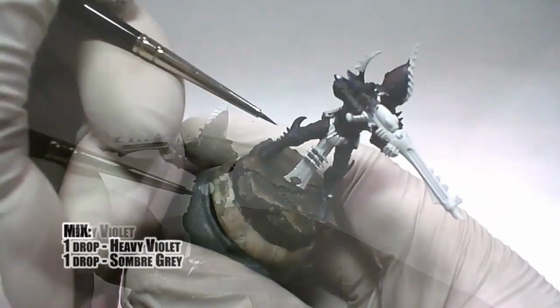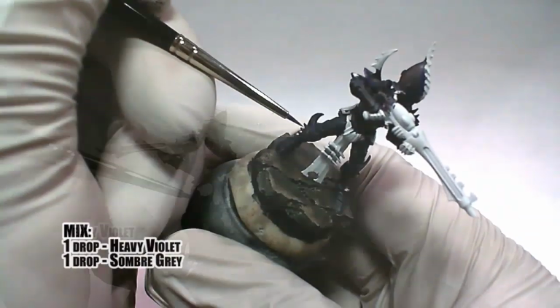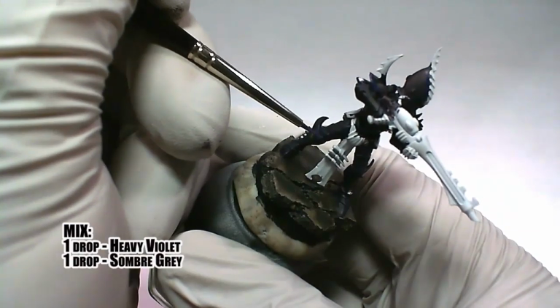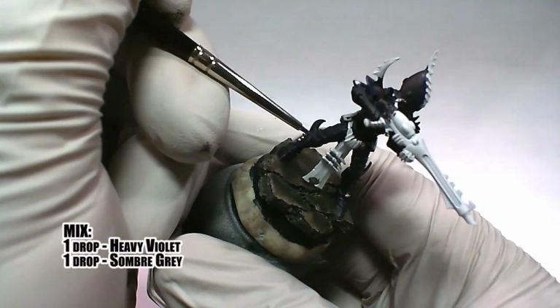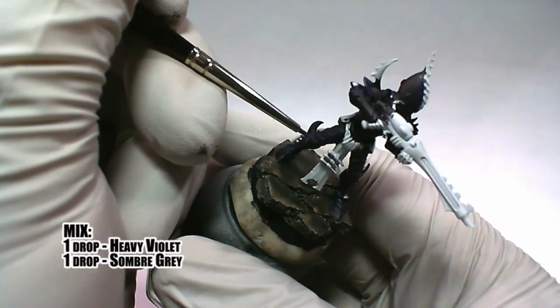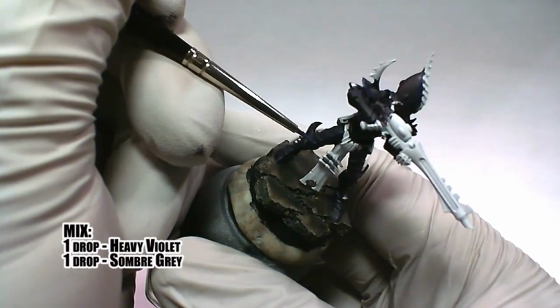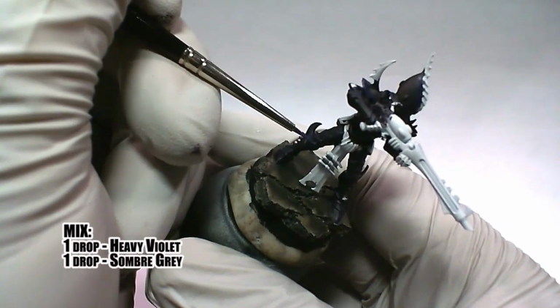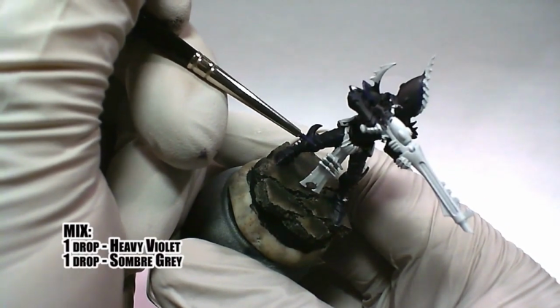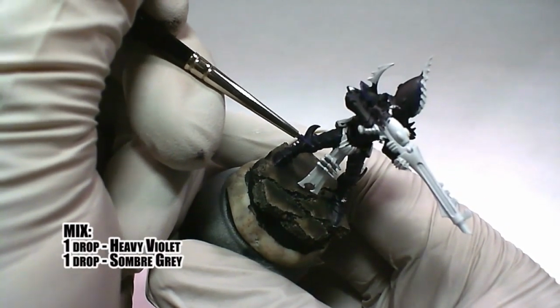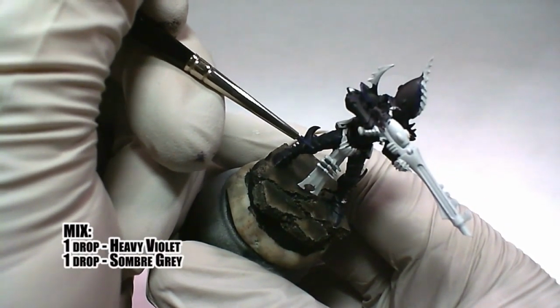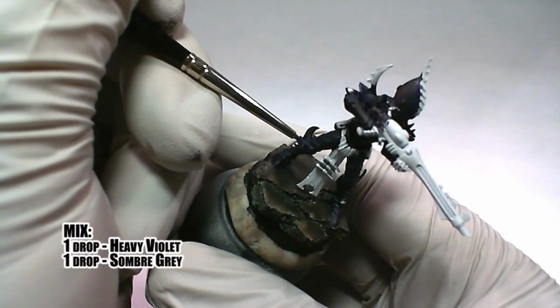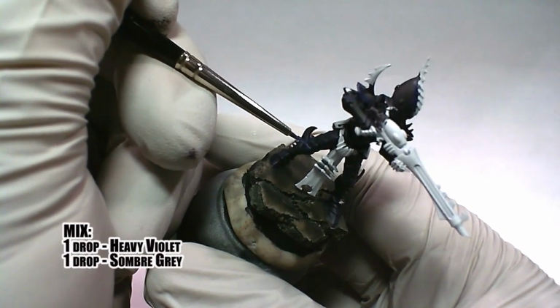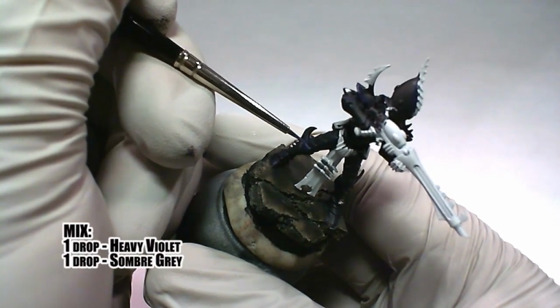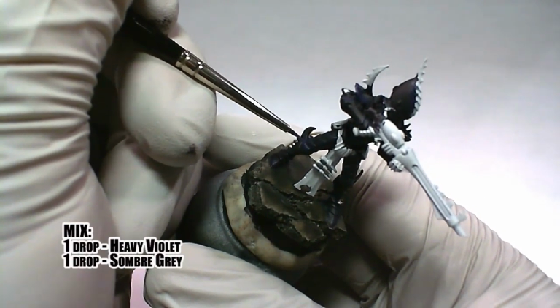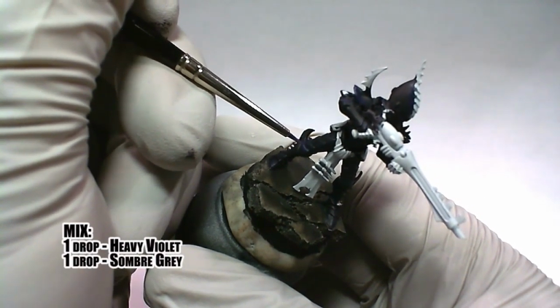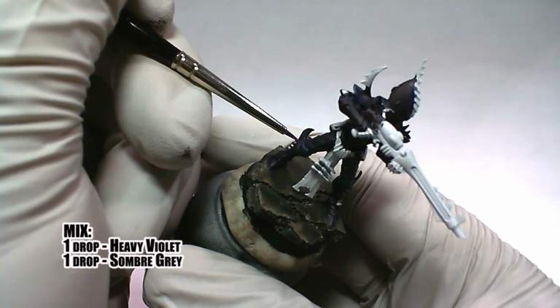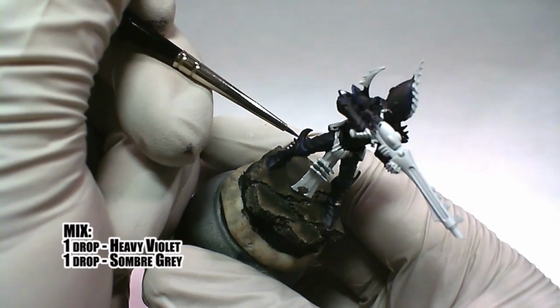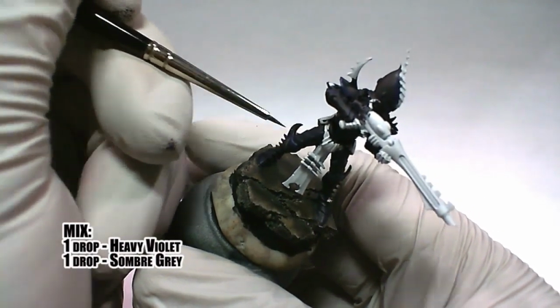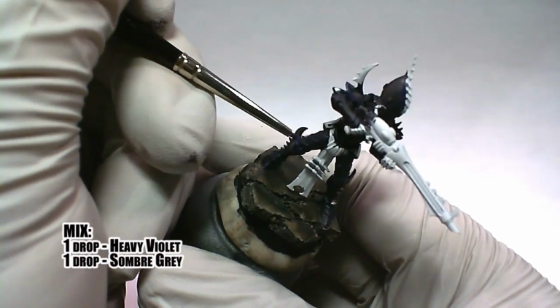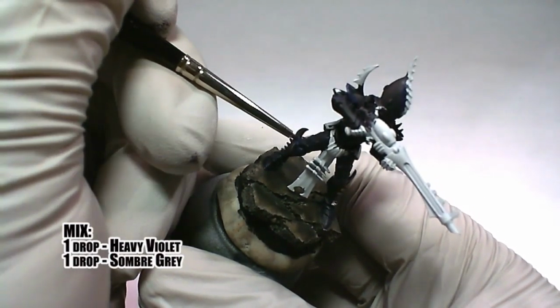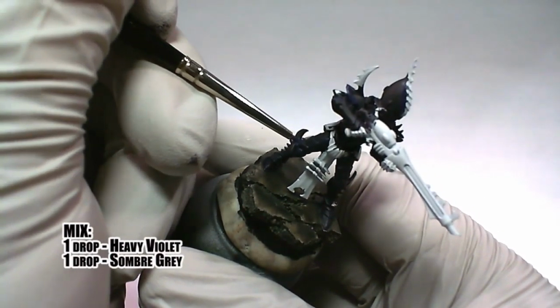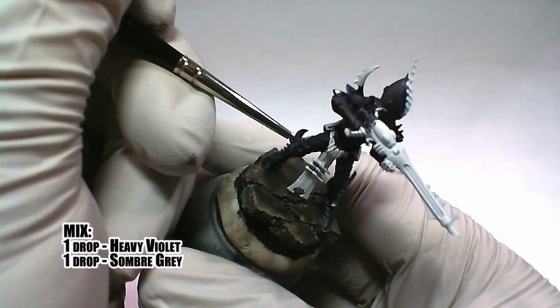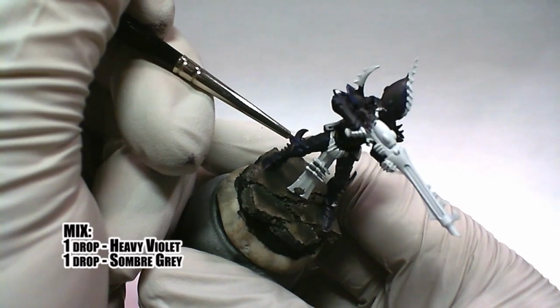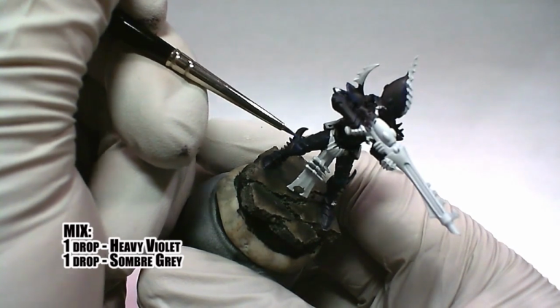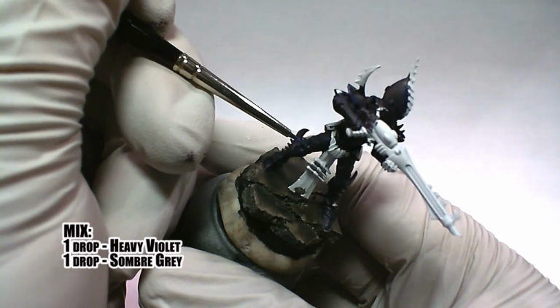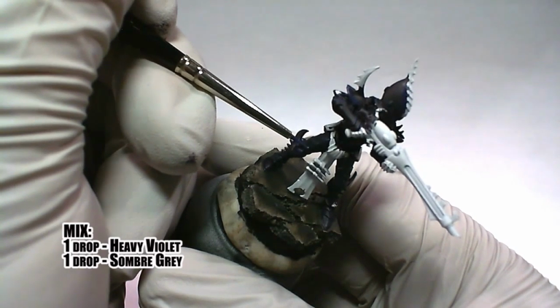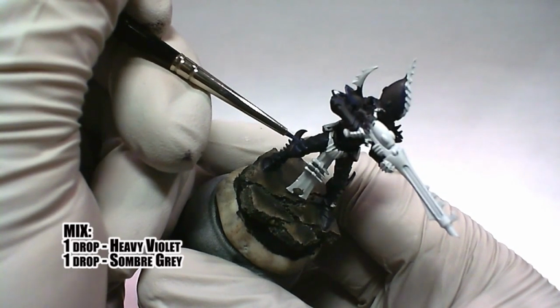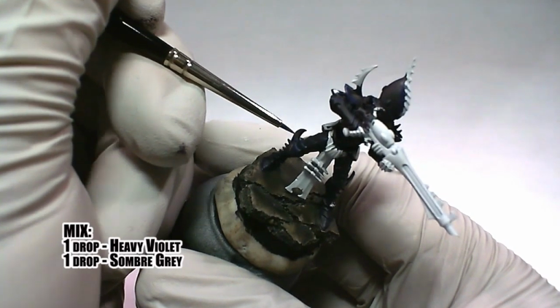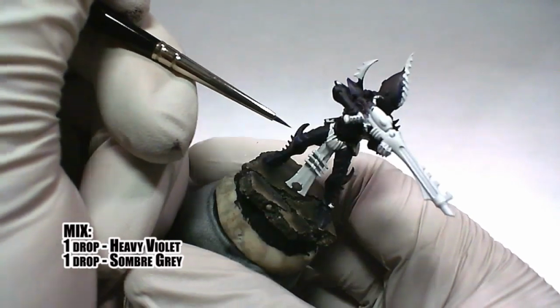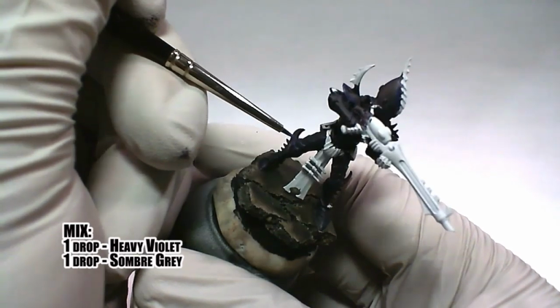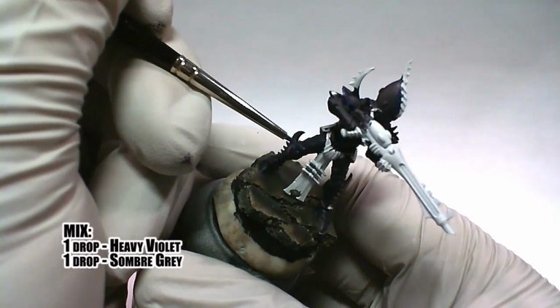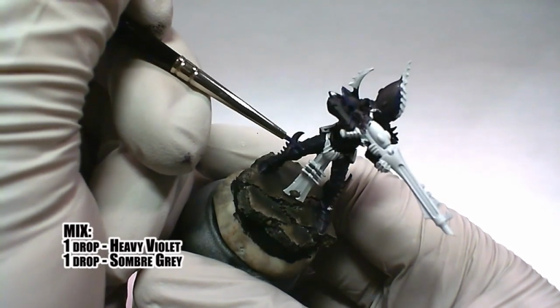The second highlight to the armor is done with a one-to-one mix of heavy violet and somber gray.